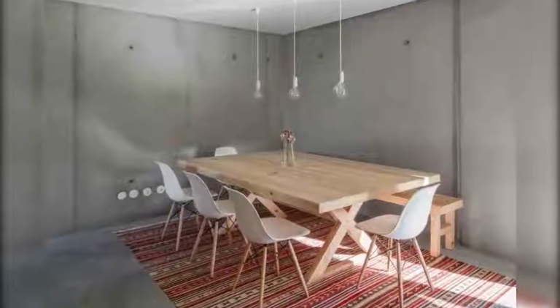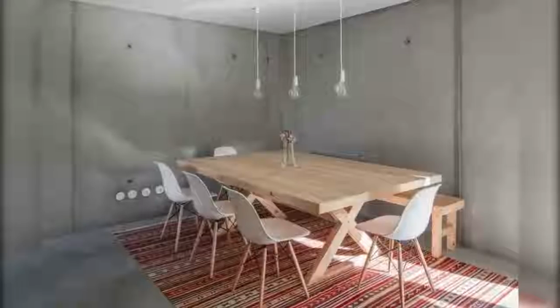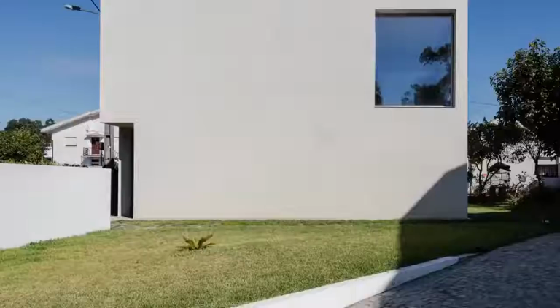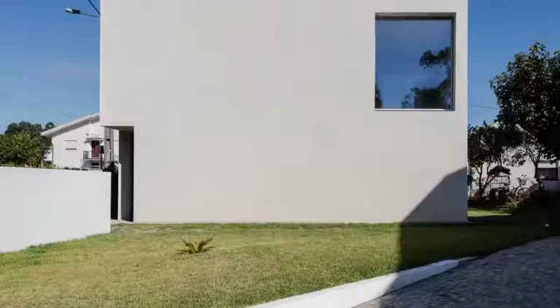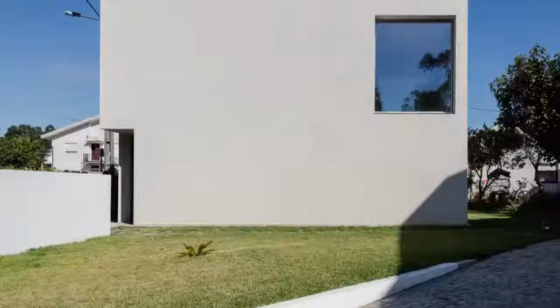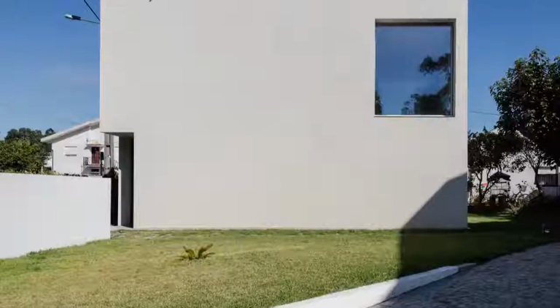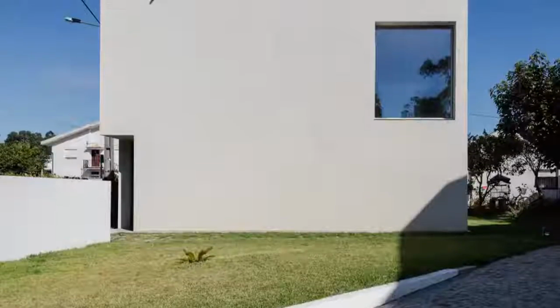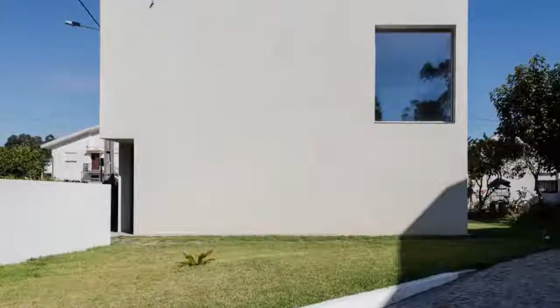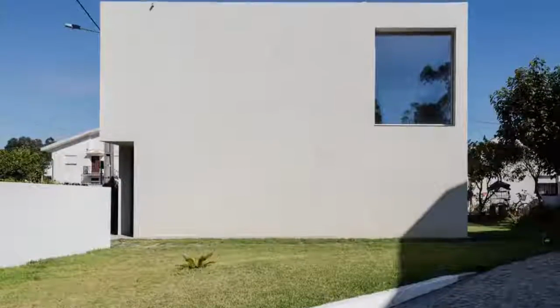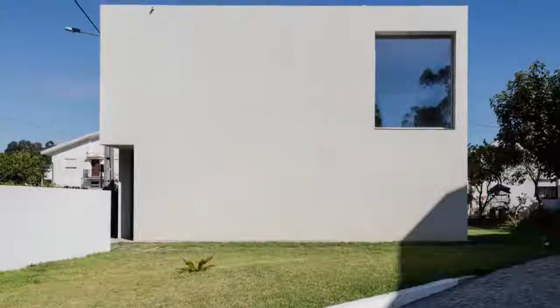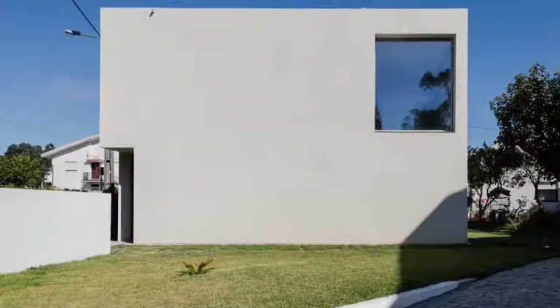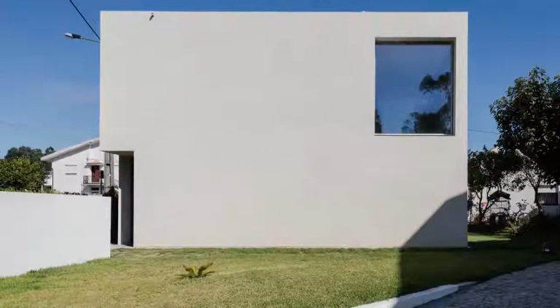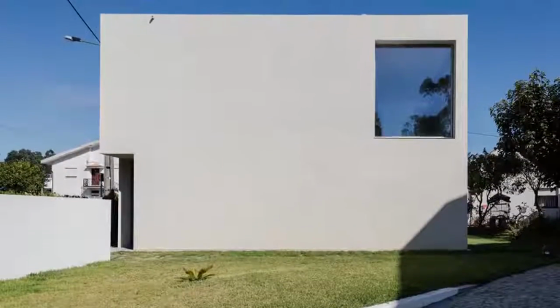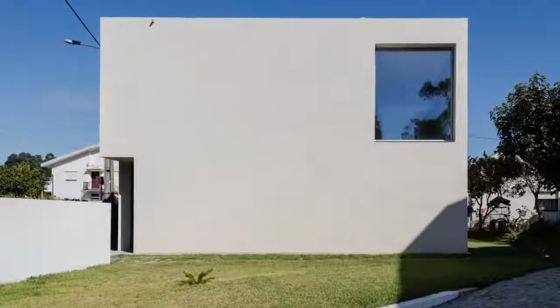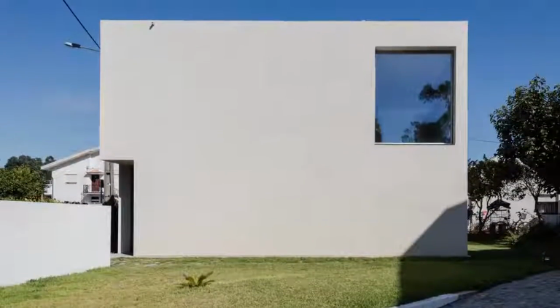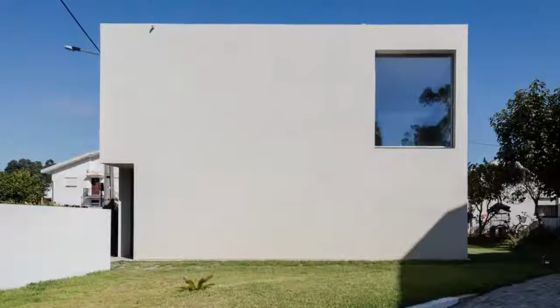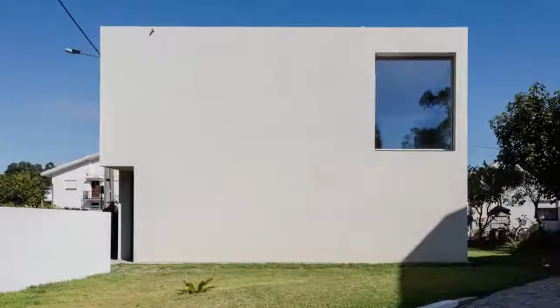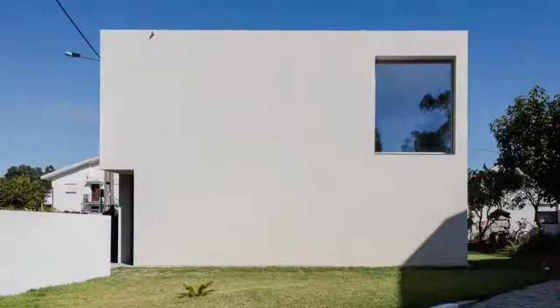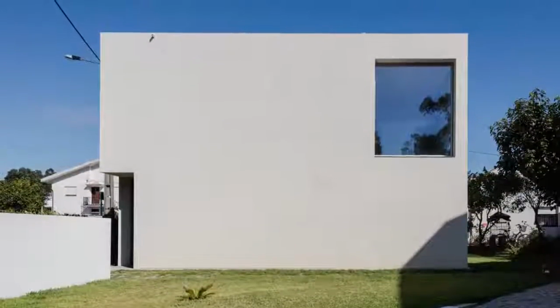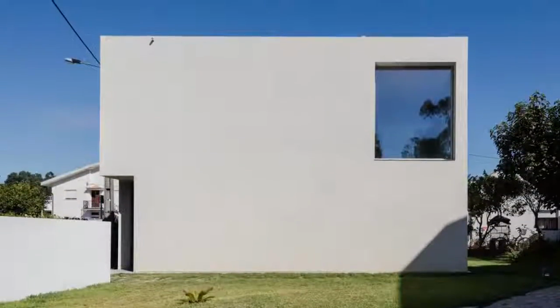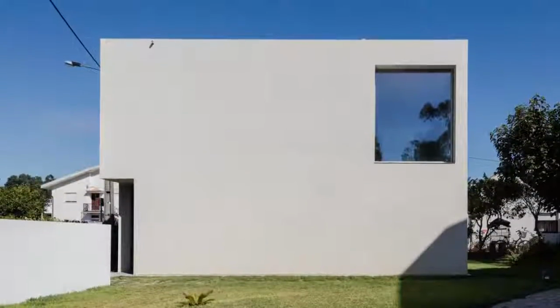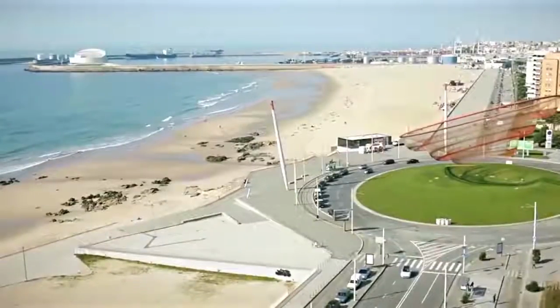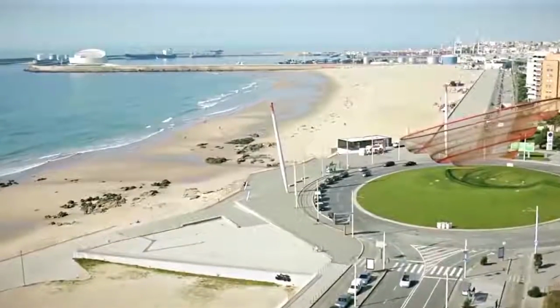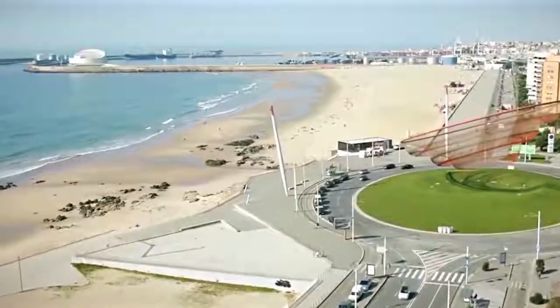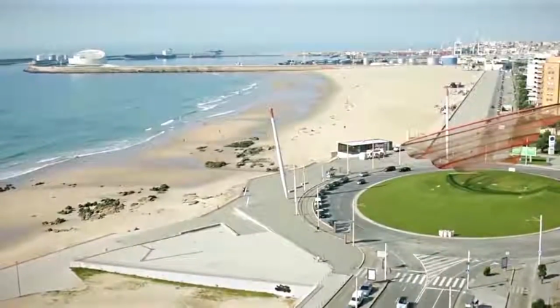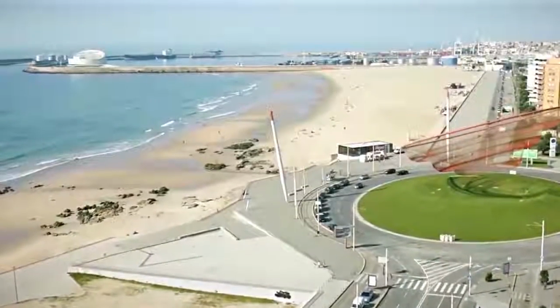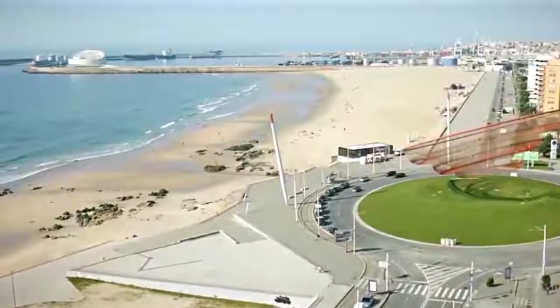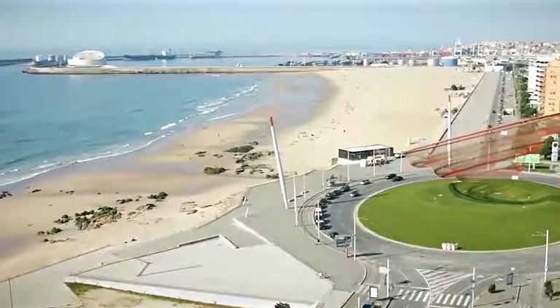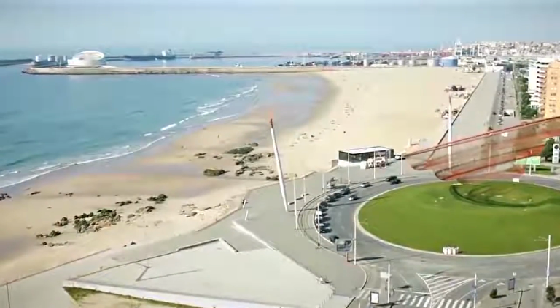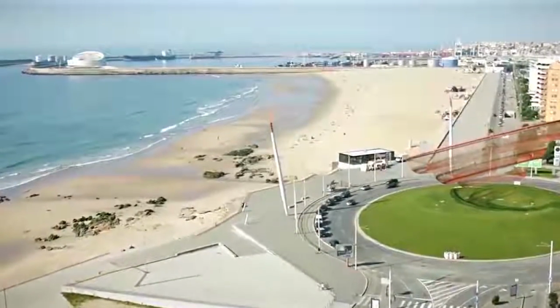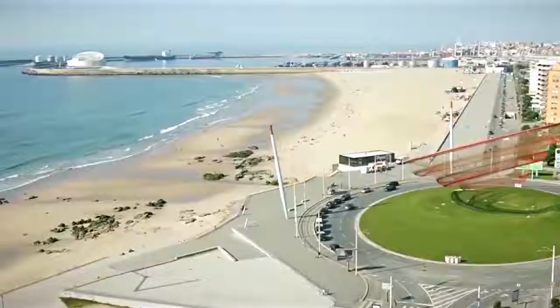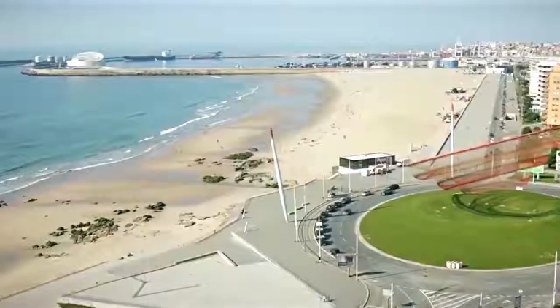This cubical concrete home sits in Matosinhos, a coastal town just outside Porto.